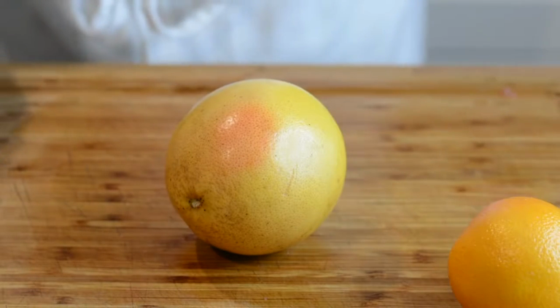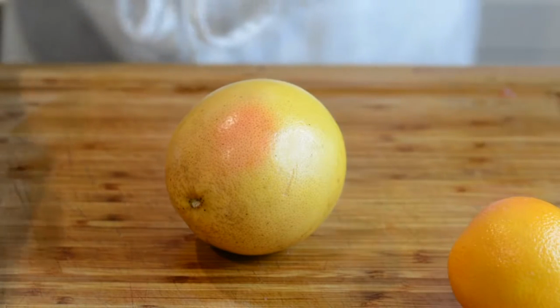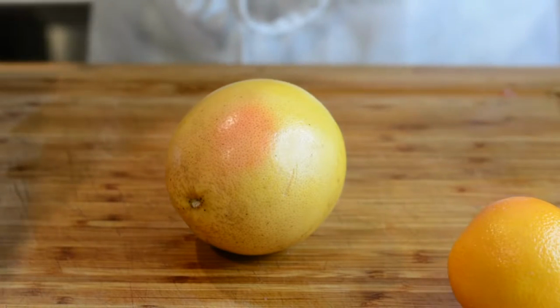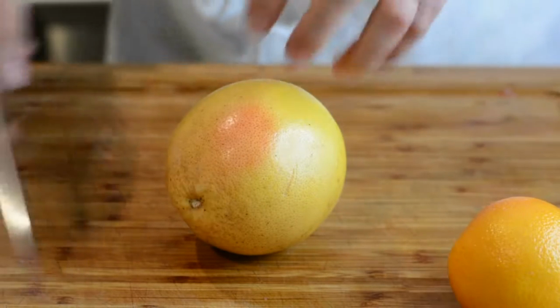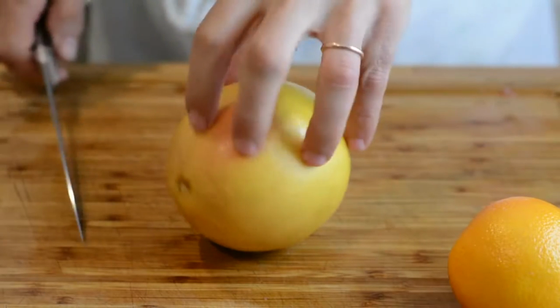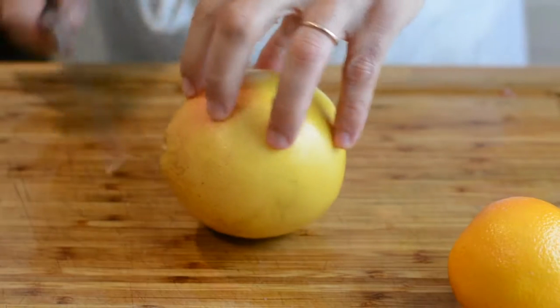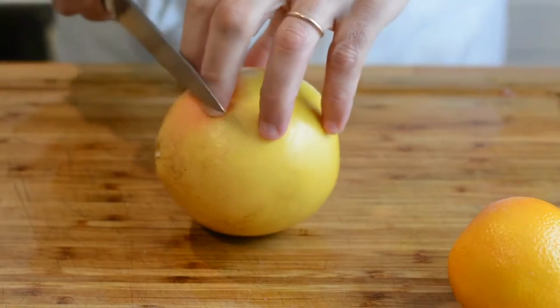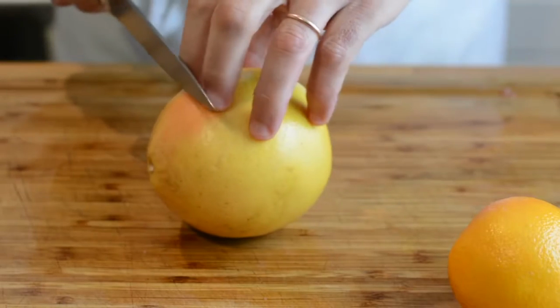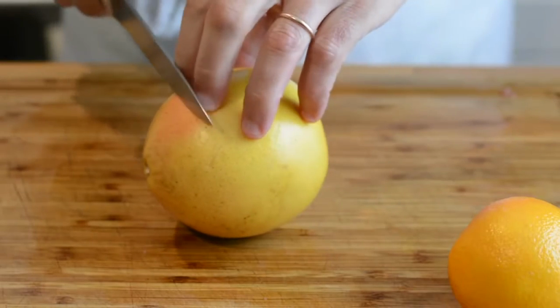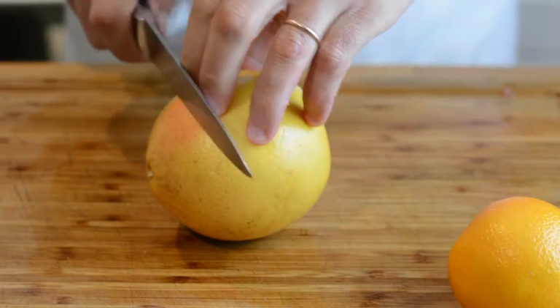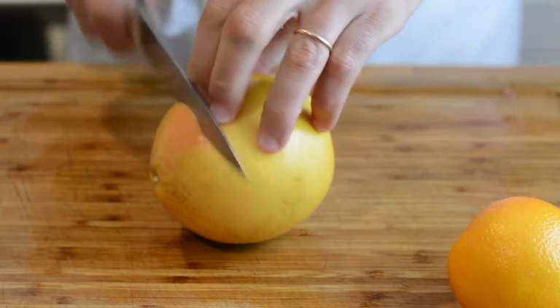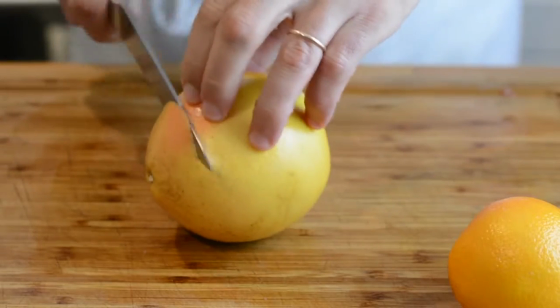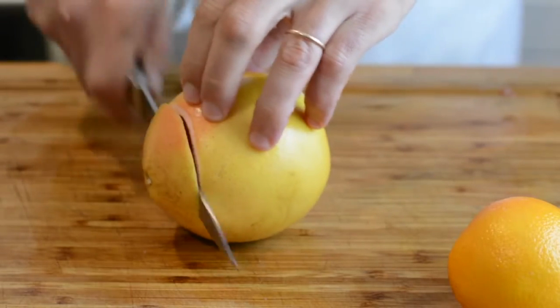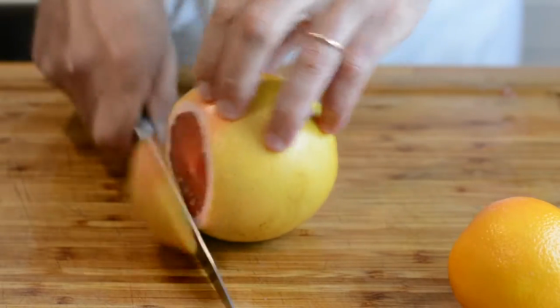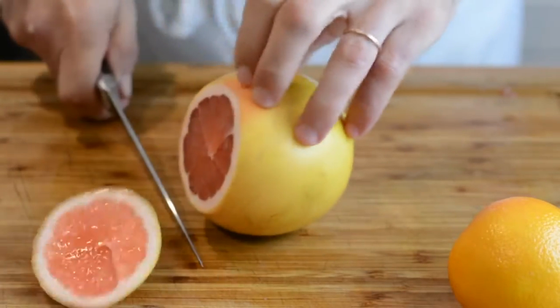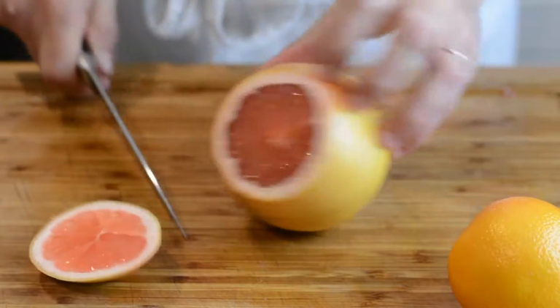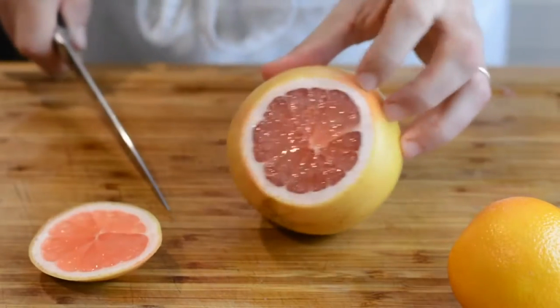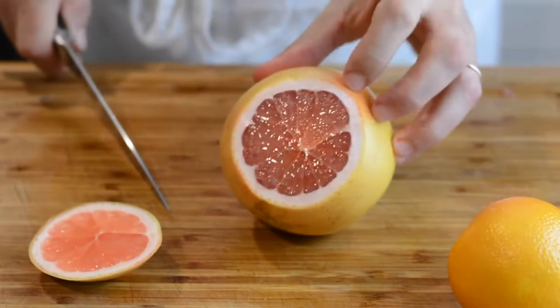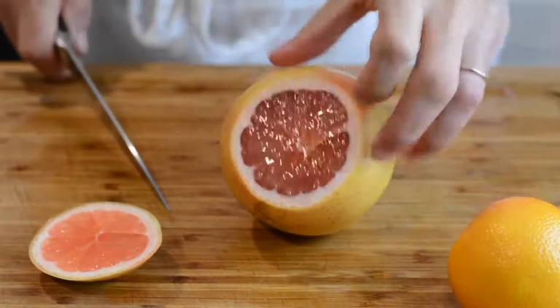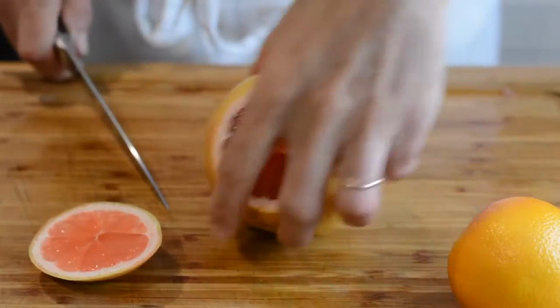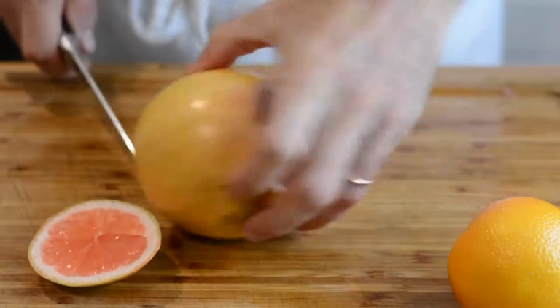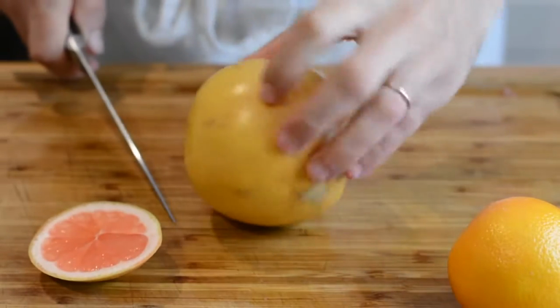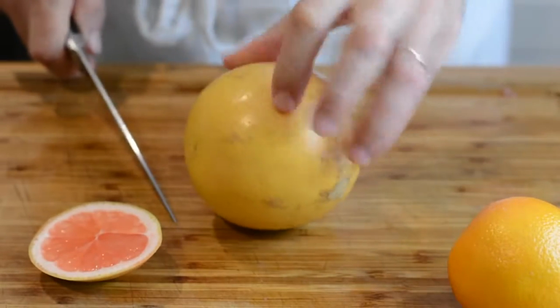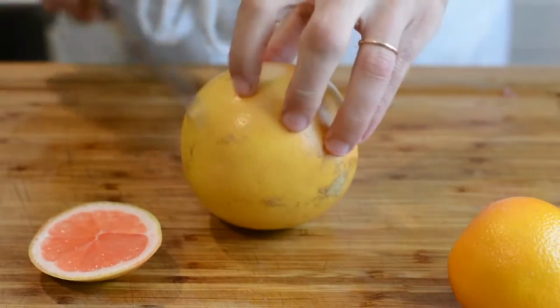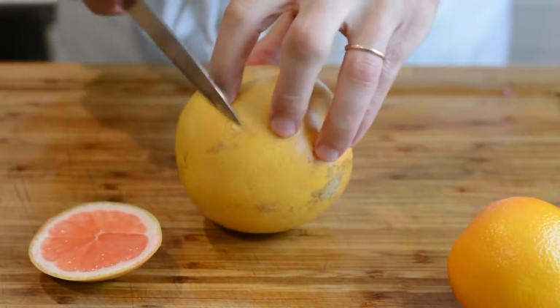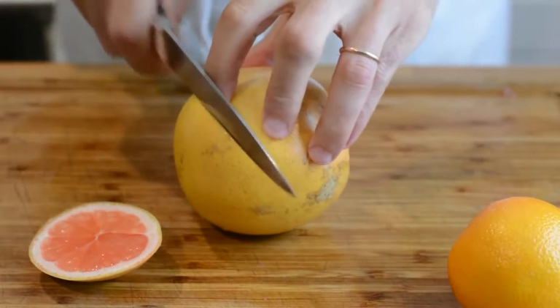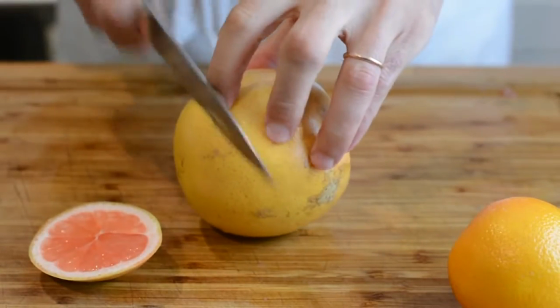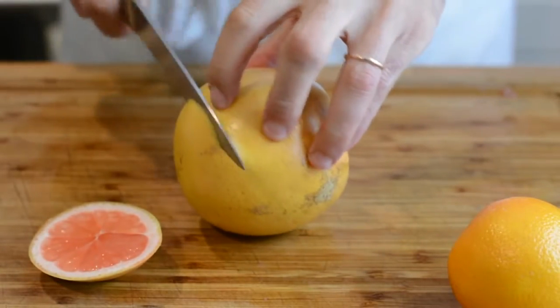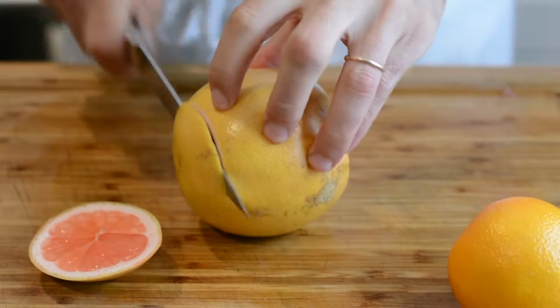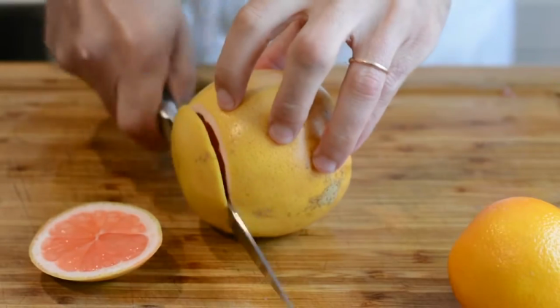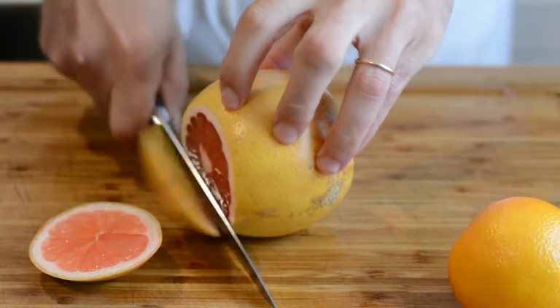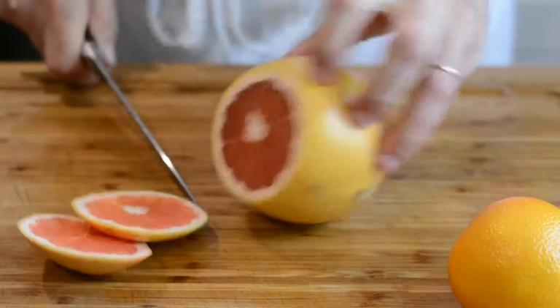To peel our segmented citrus, I'm first going to take off the ends. I want to make sure I have a clean cut because that's important for later.